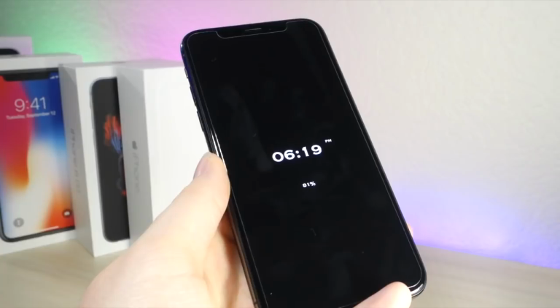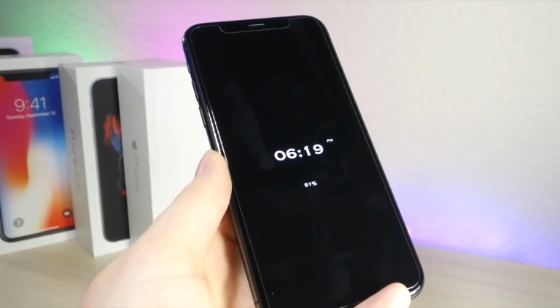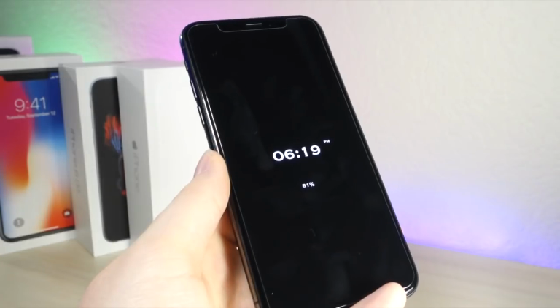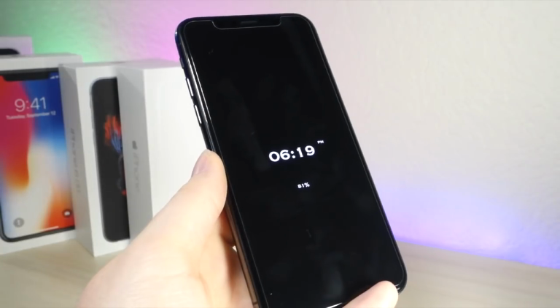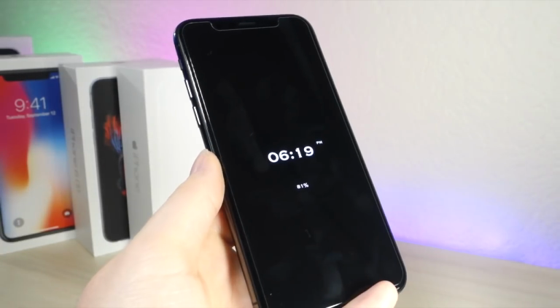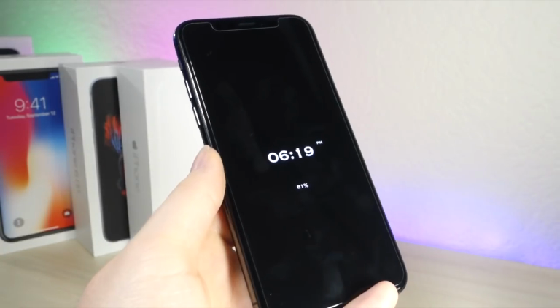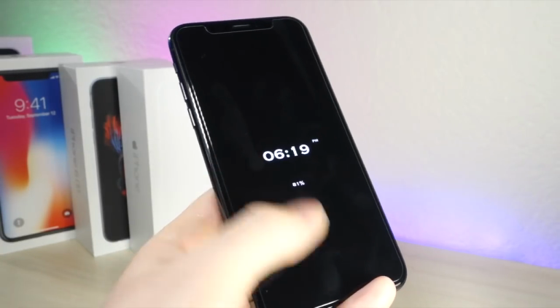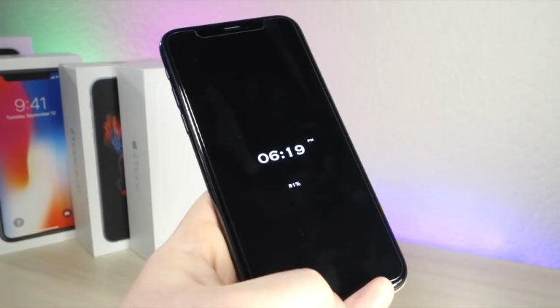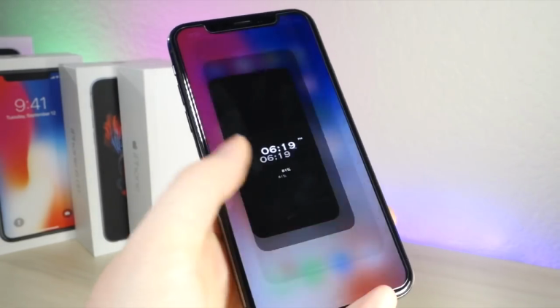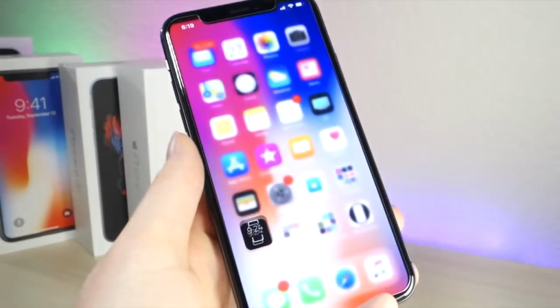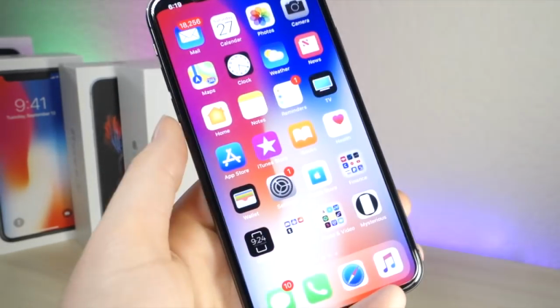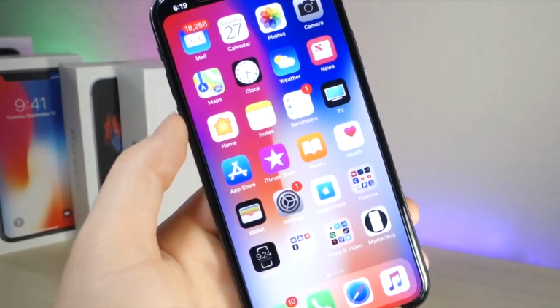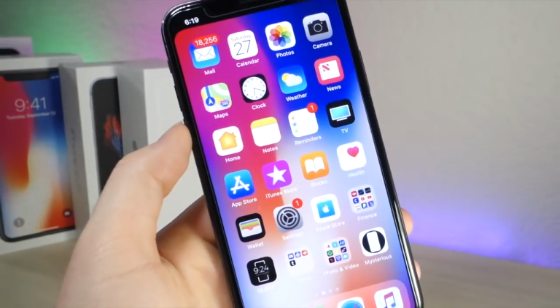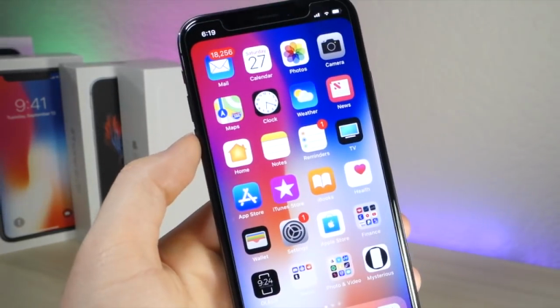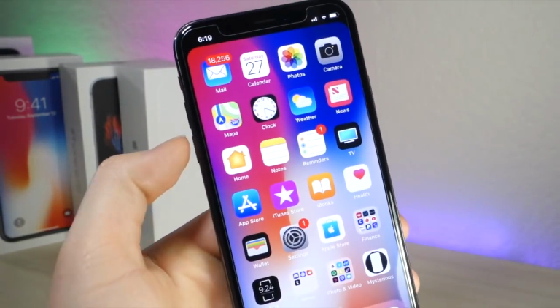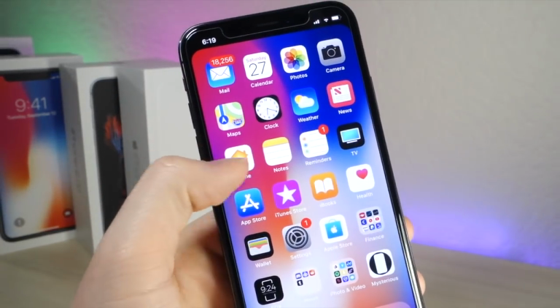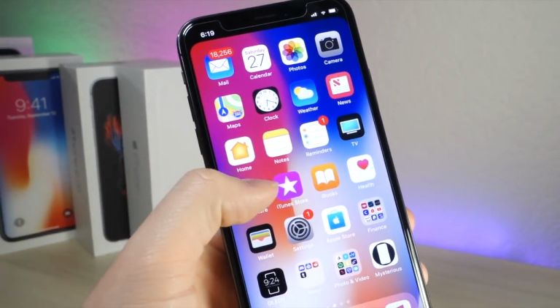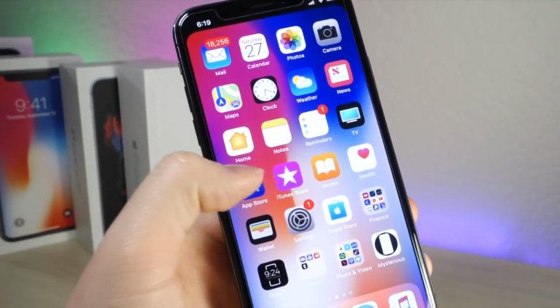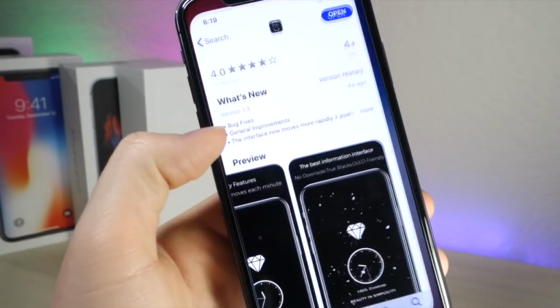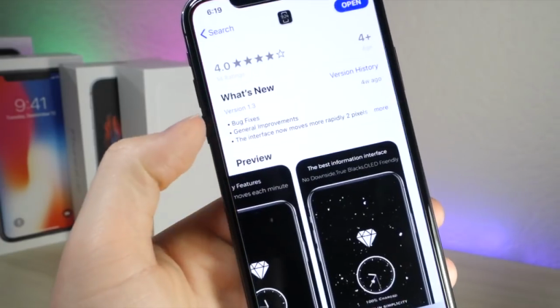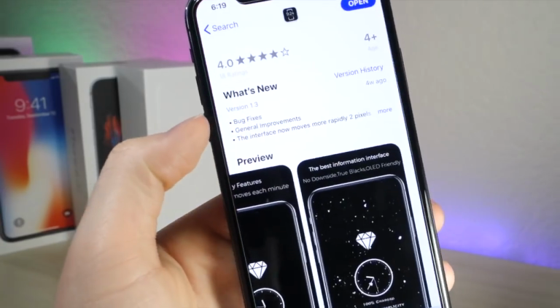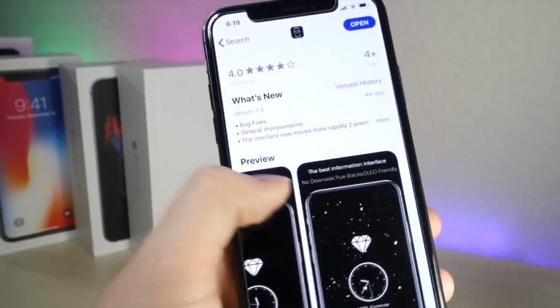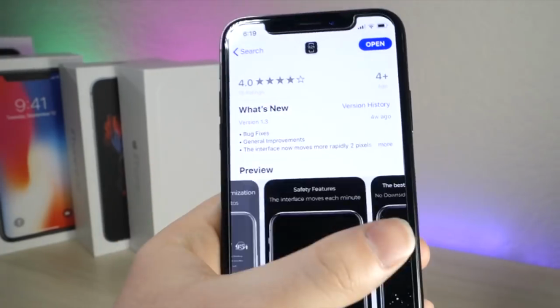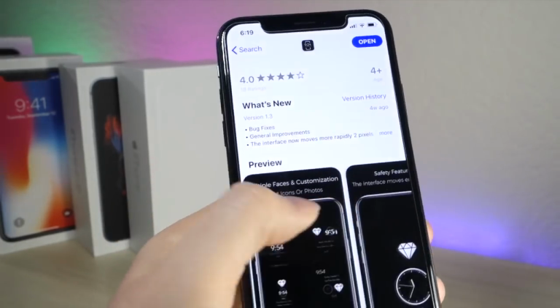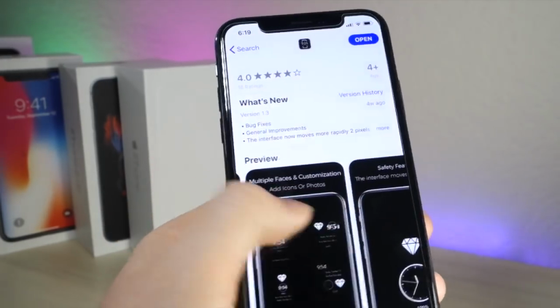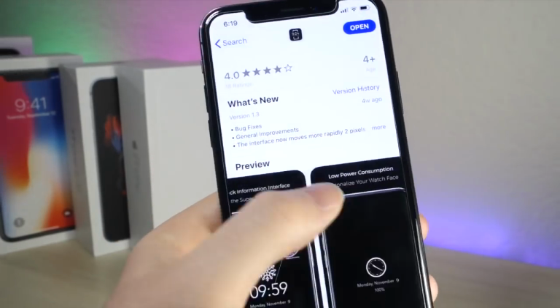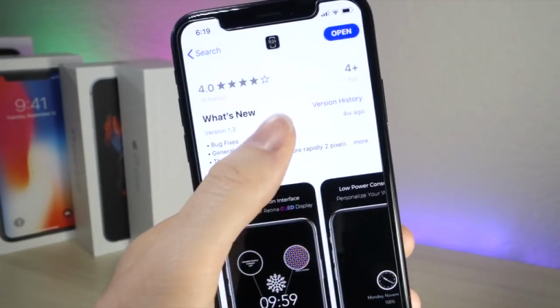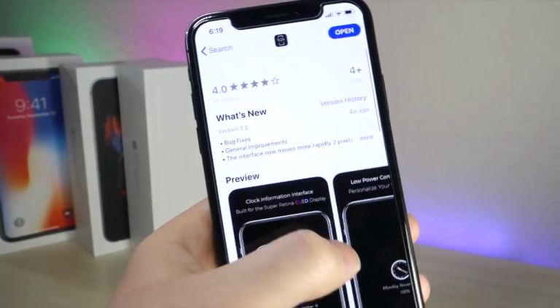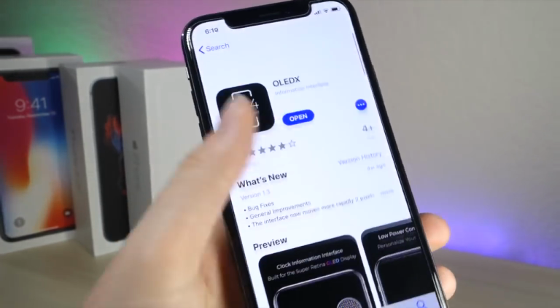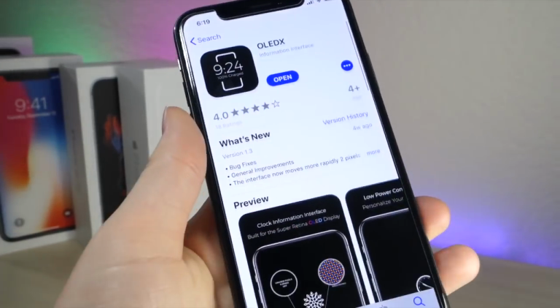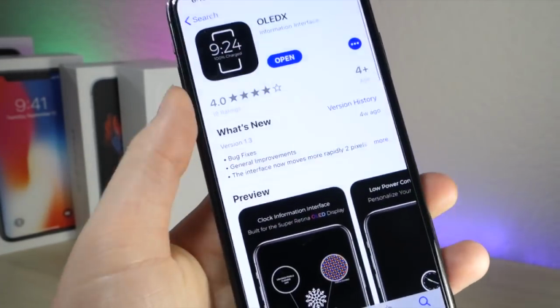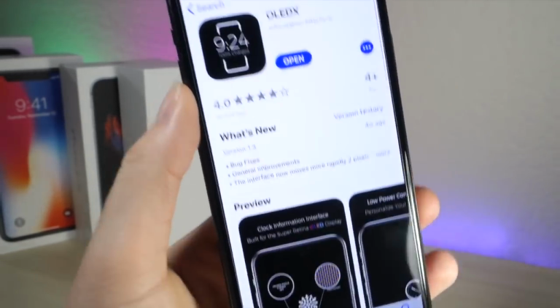You'll notice that on a lot of Android phones there is an always-on screen, and I've always wanted to get one of those for an iOS device. Well, in this video I actually figured out how.